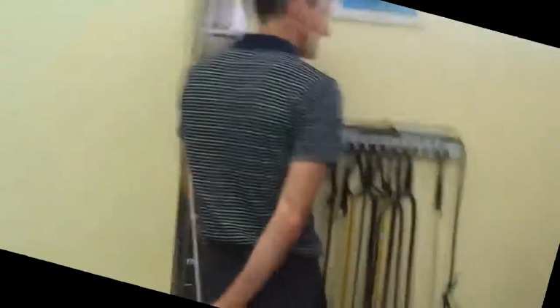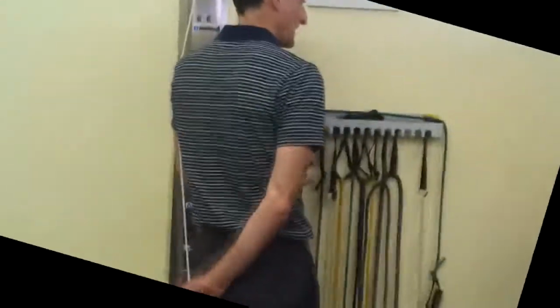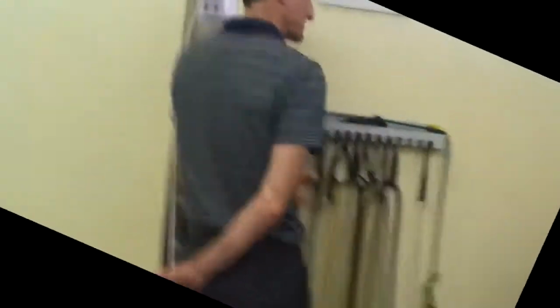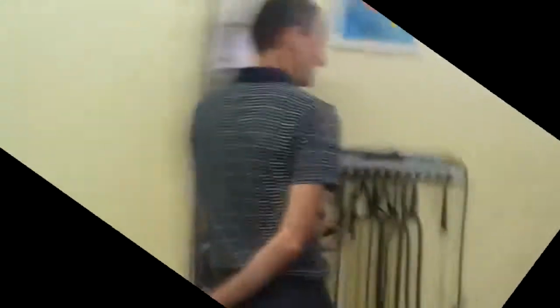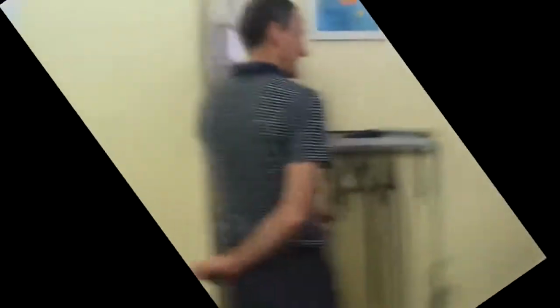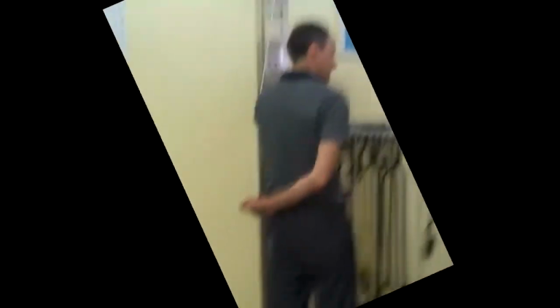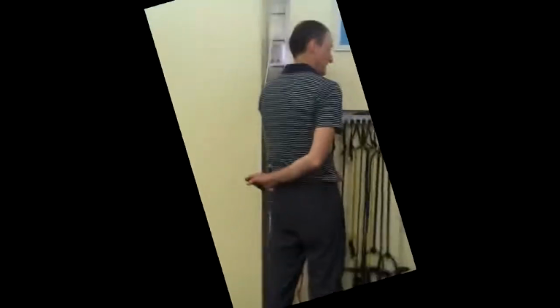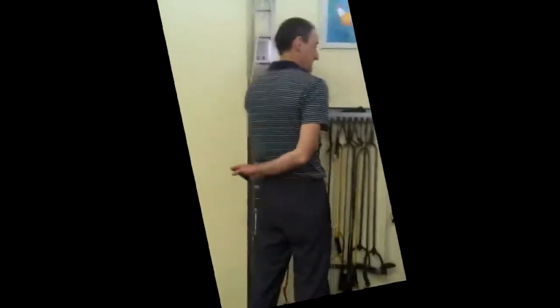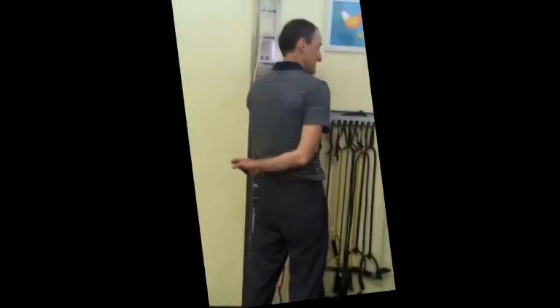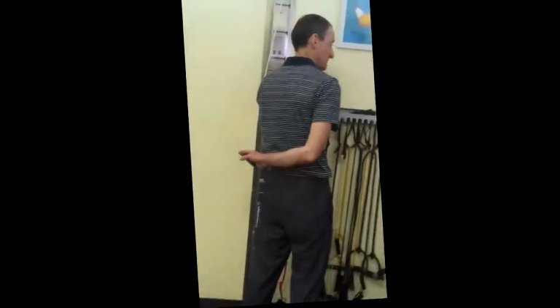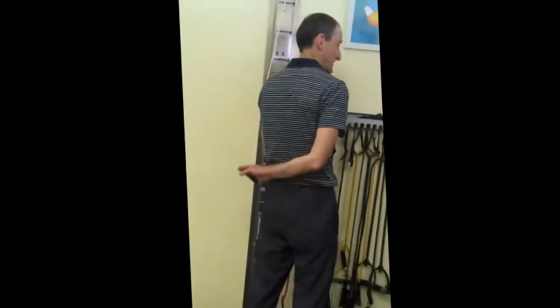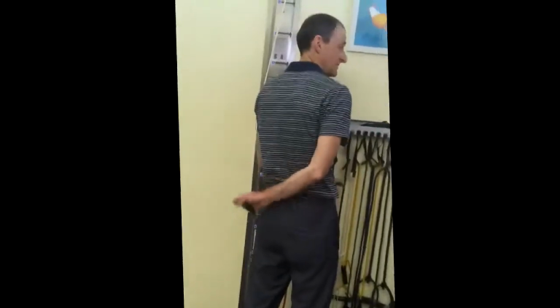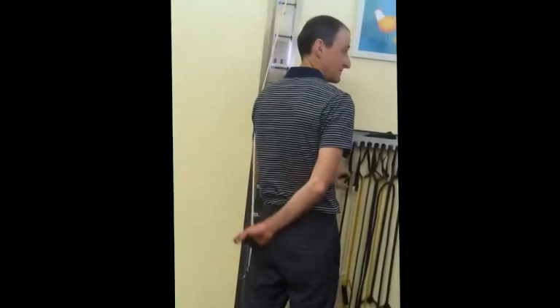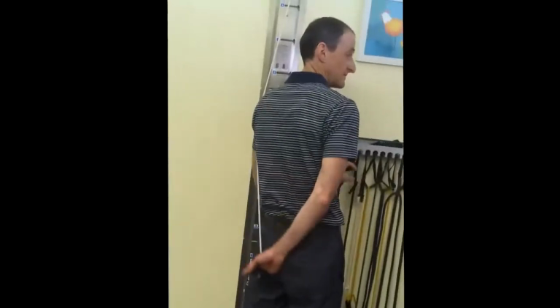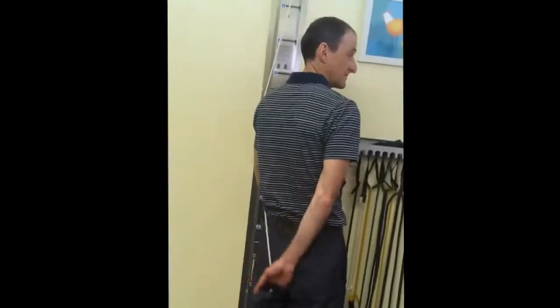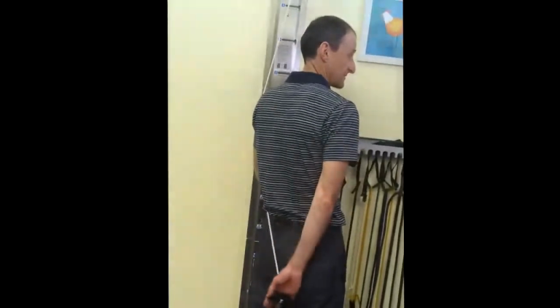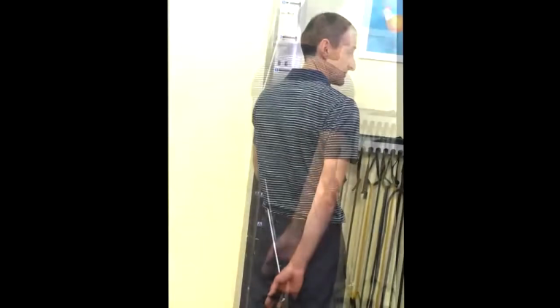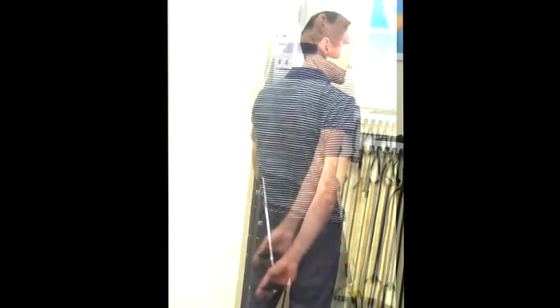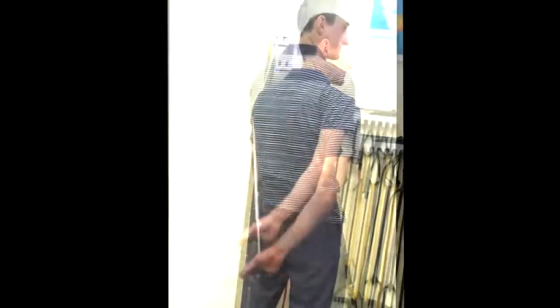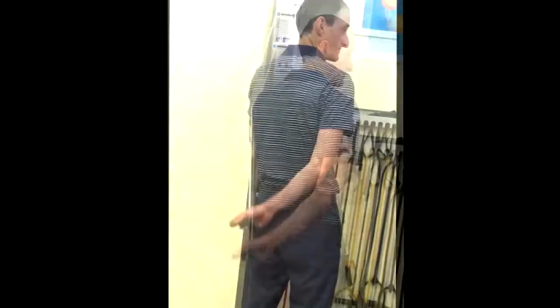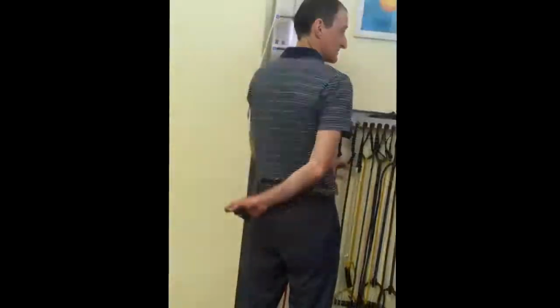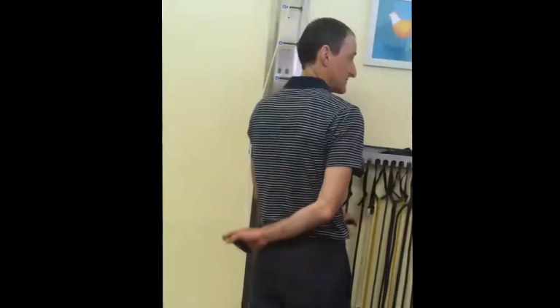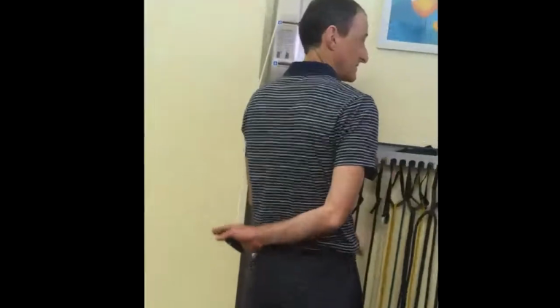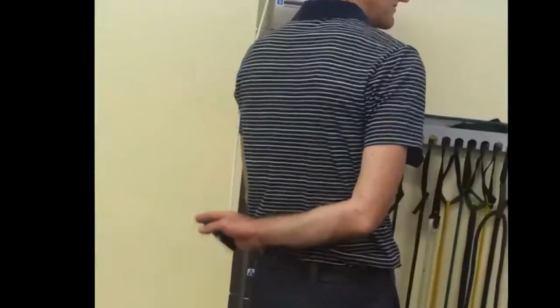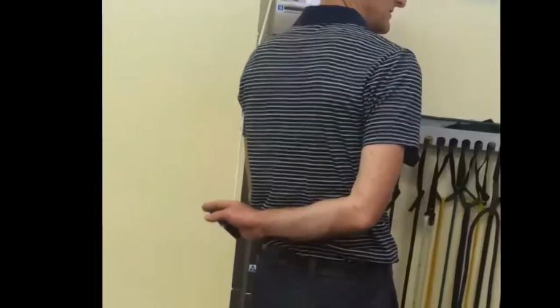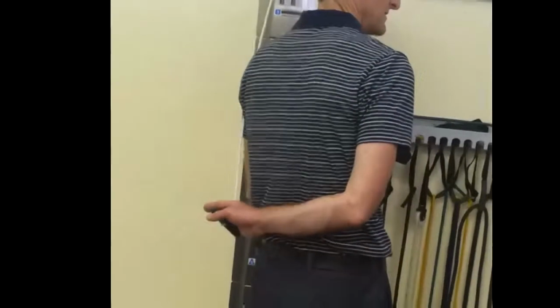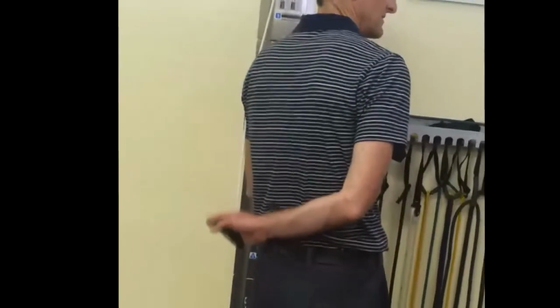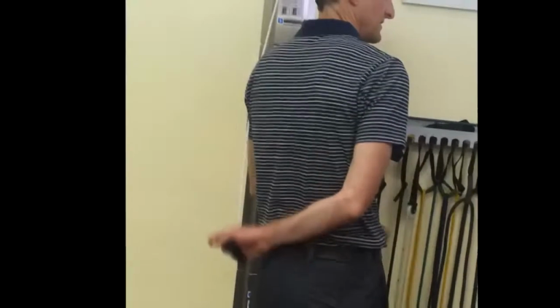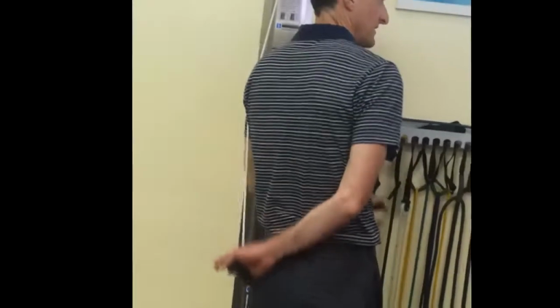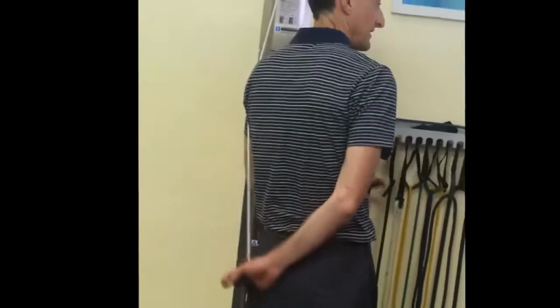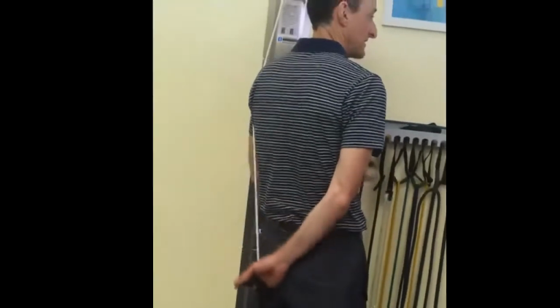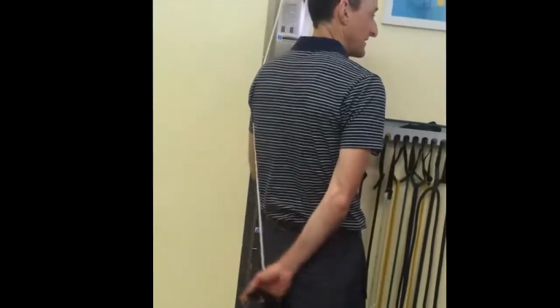As you get better, the arm's going to bend like this.